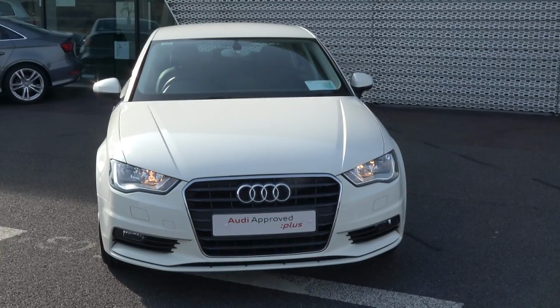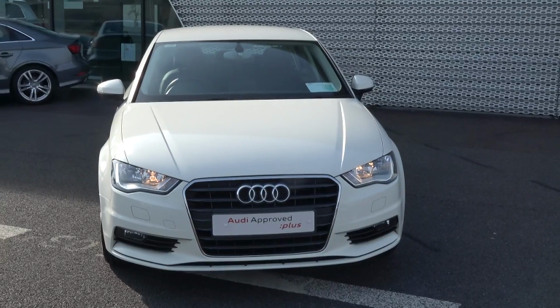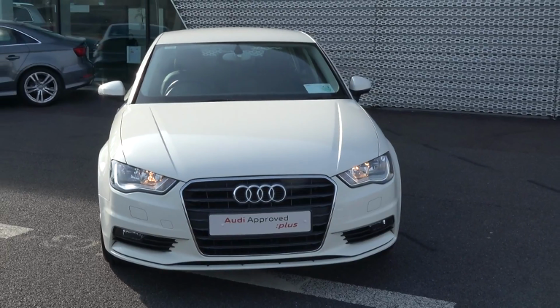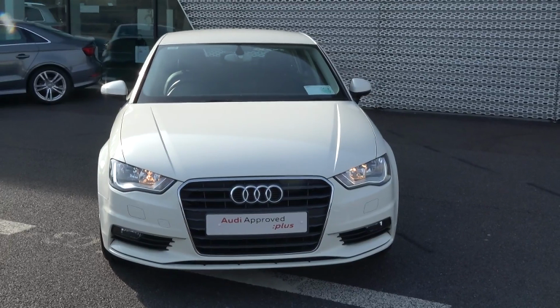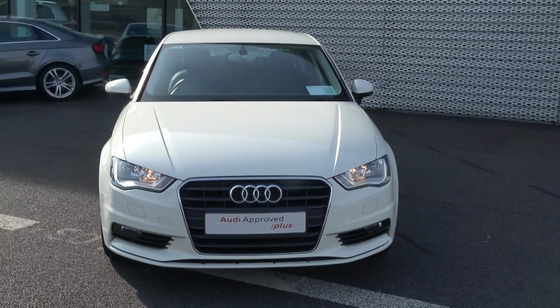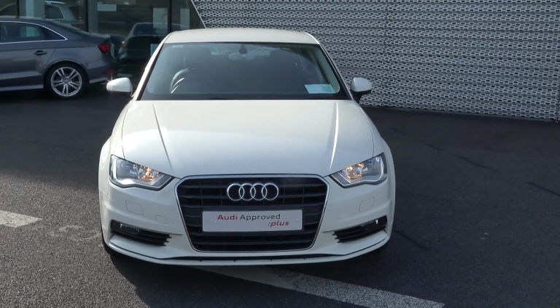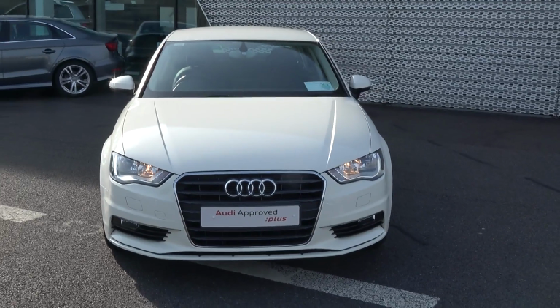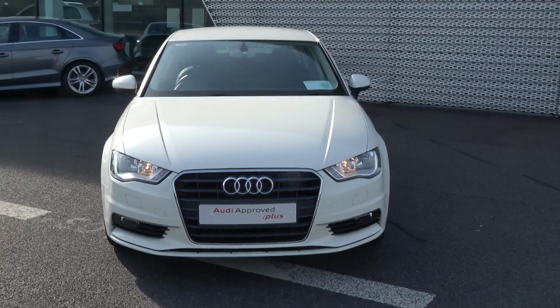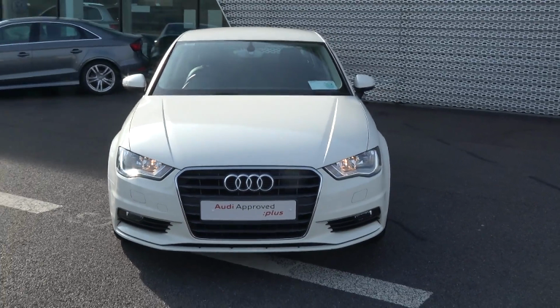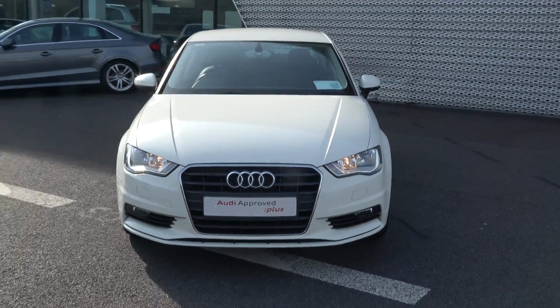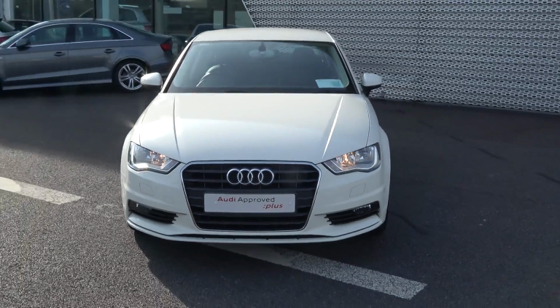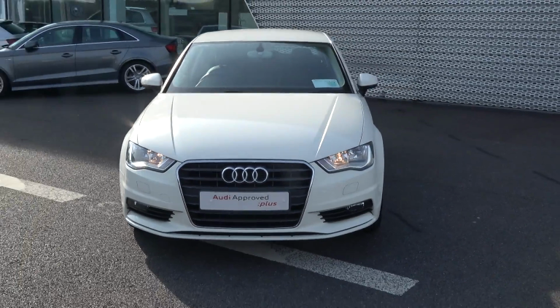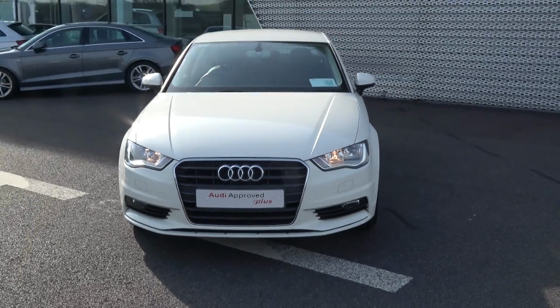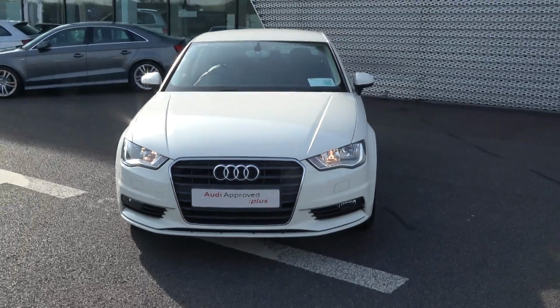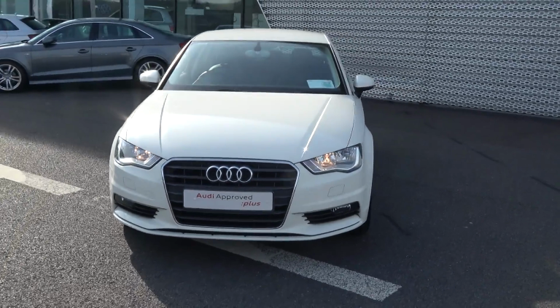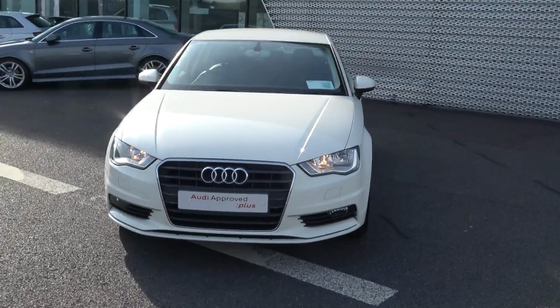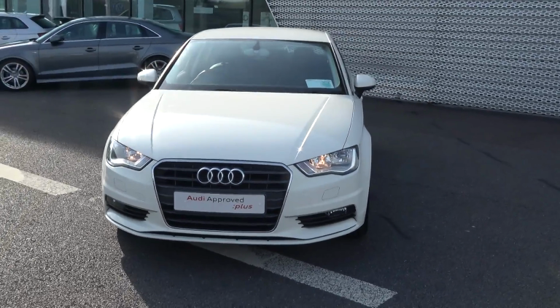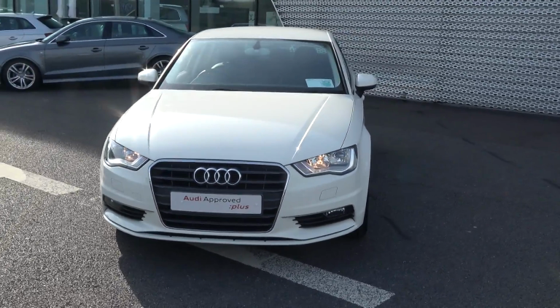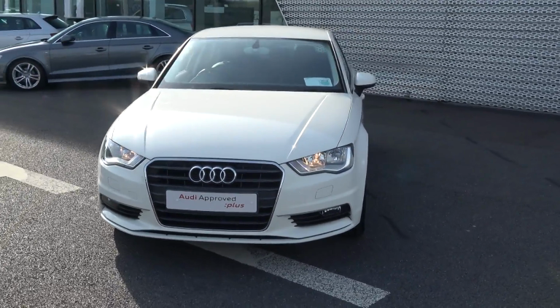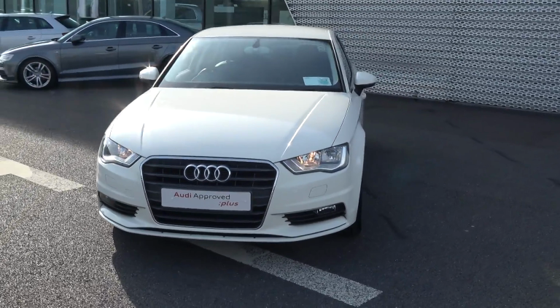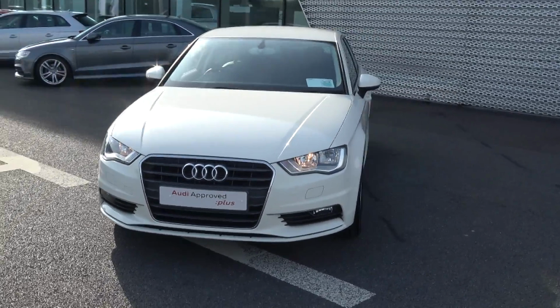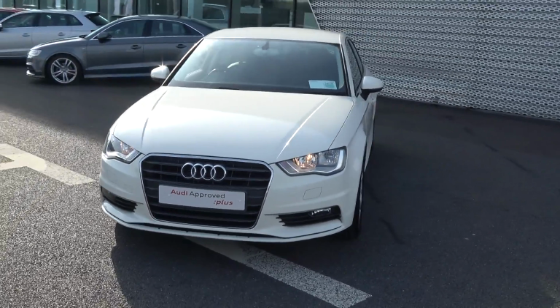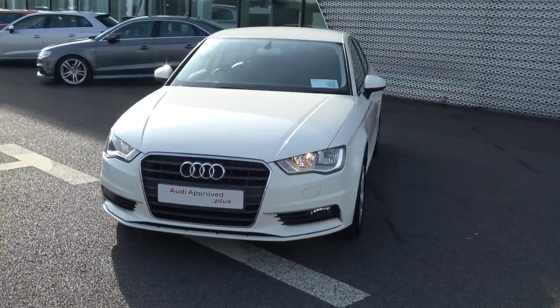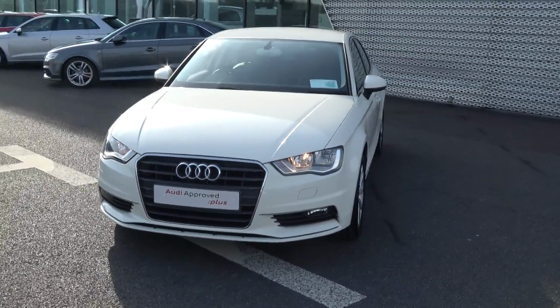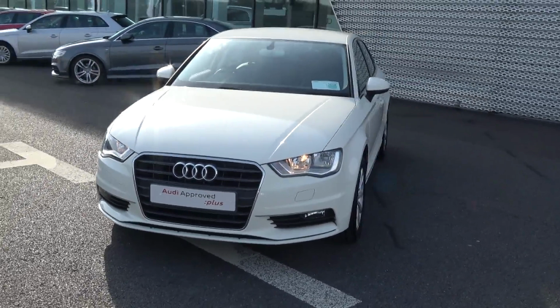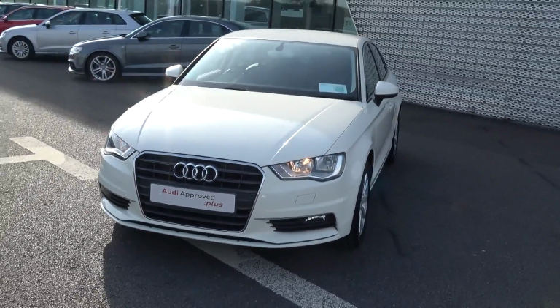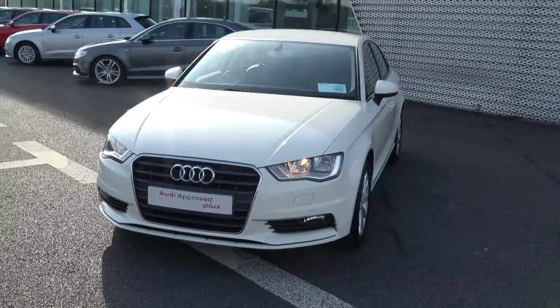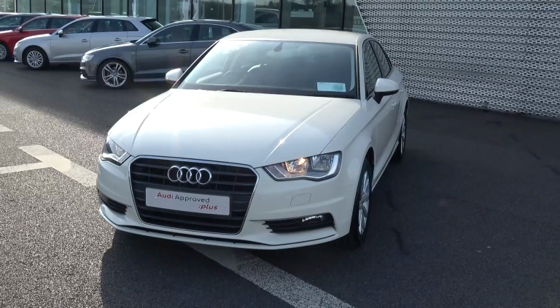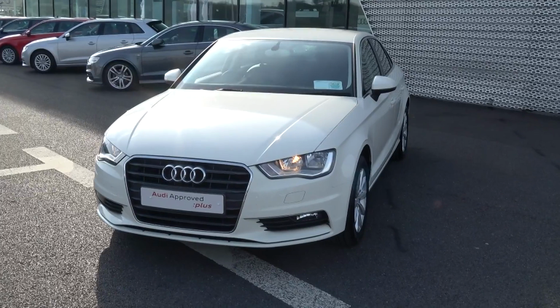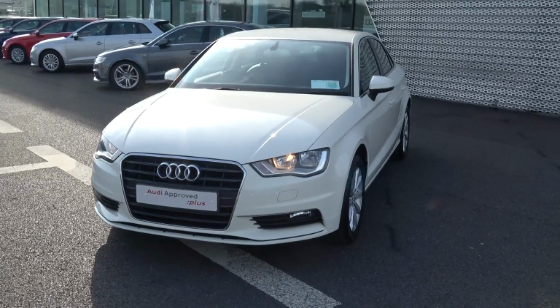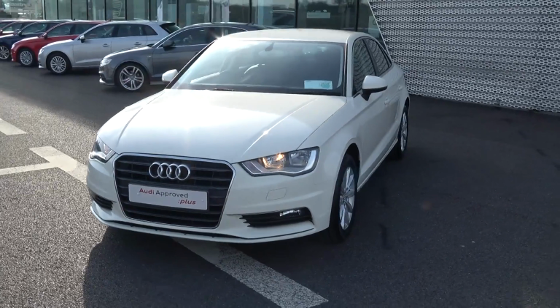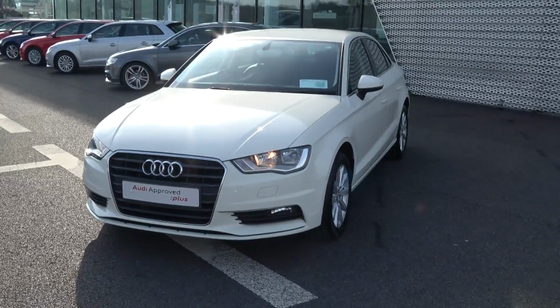Moving on, we have the daytime running lights and just below there your rectangular front fogs, and your lower front bumper for additional safety.